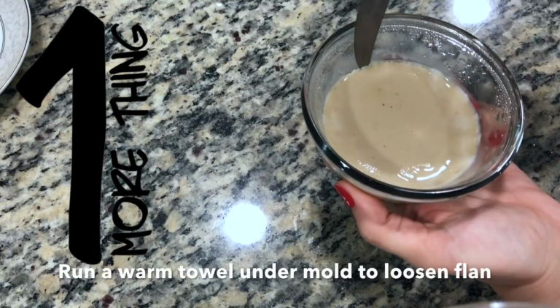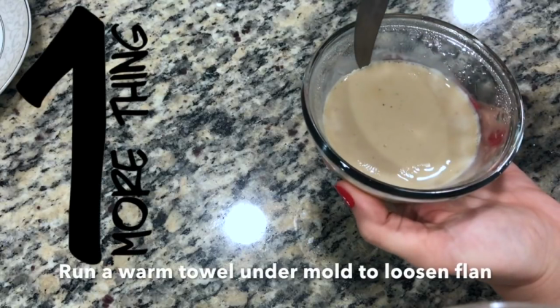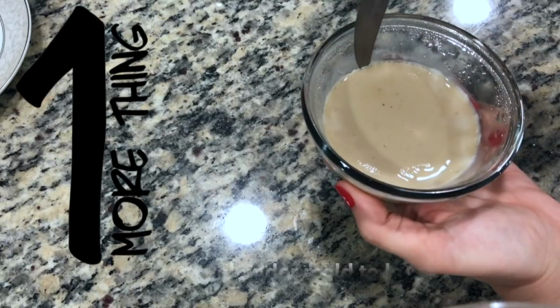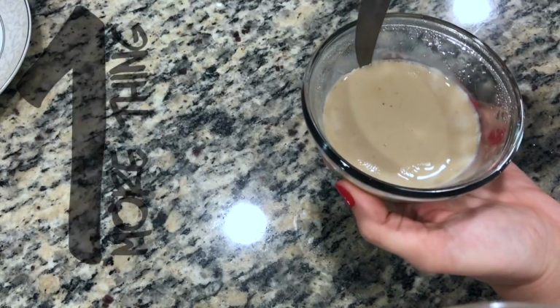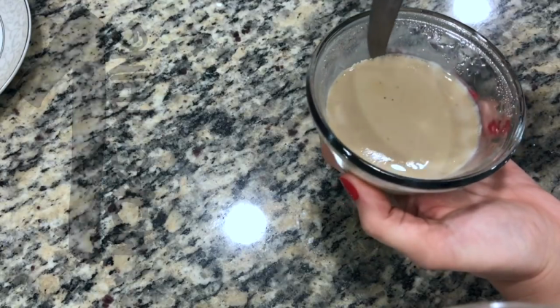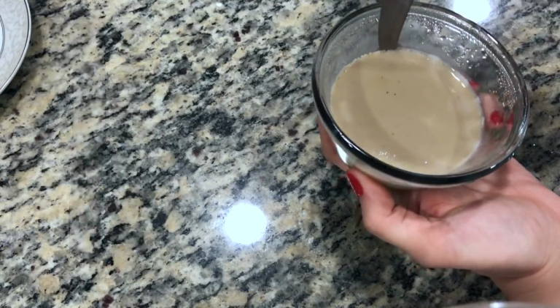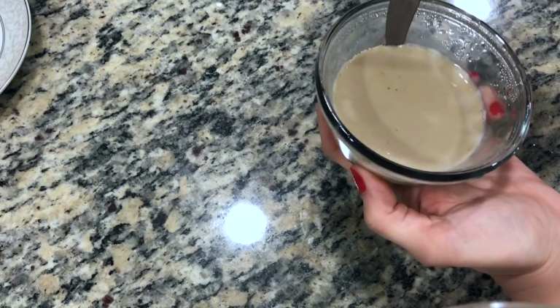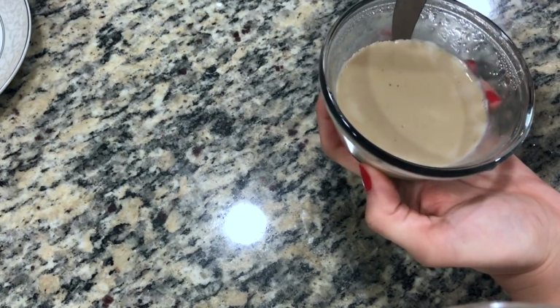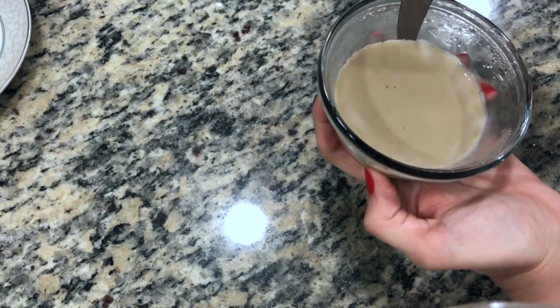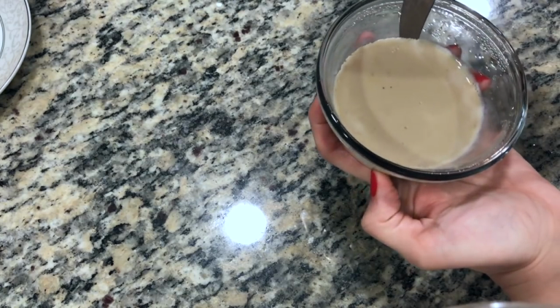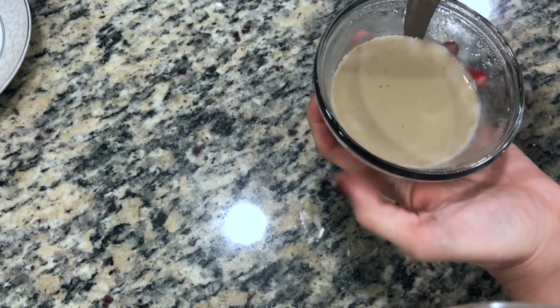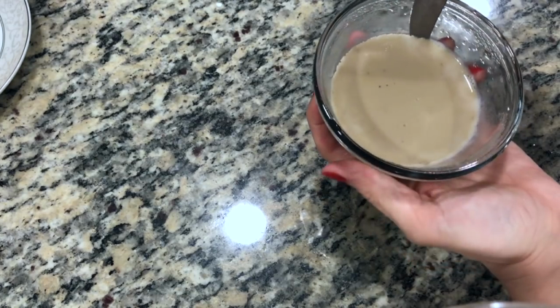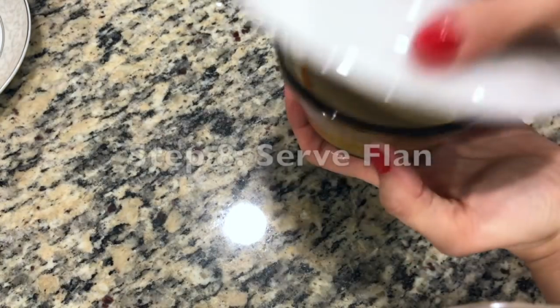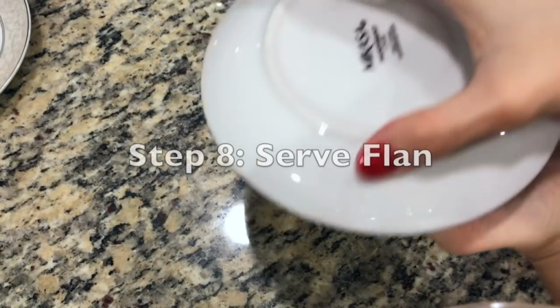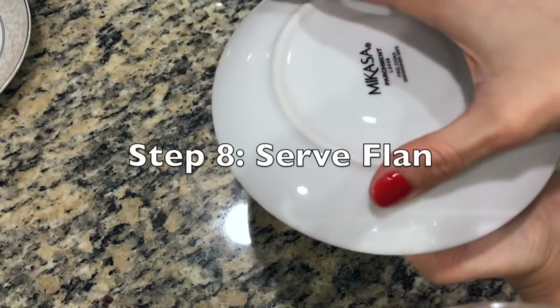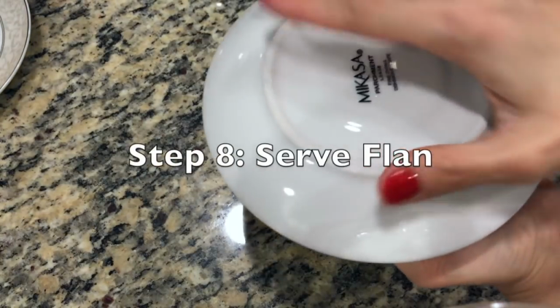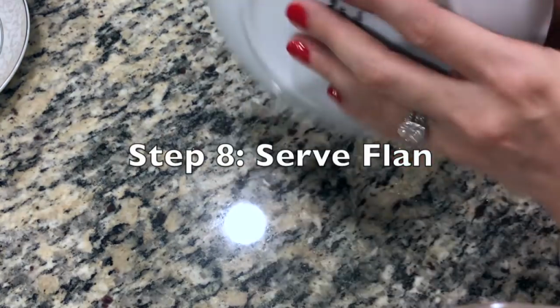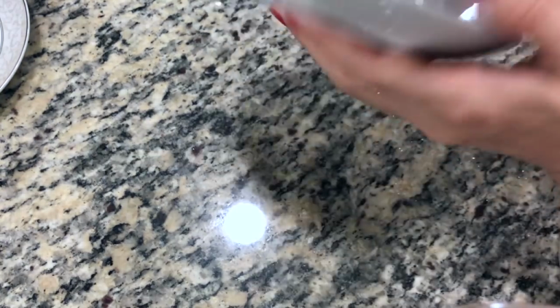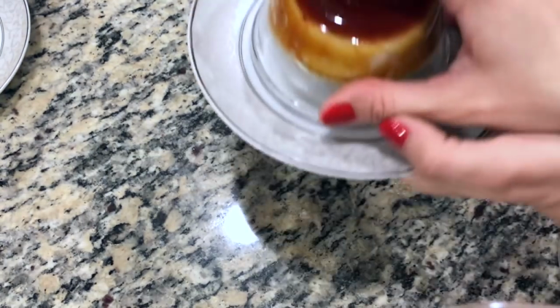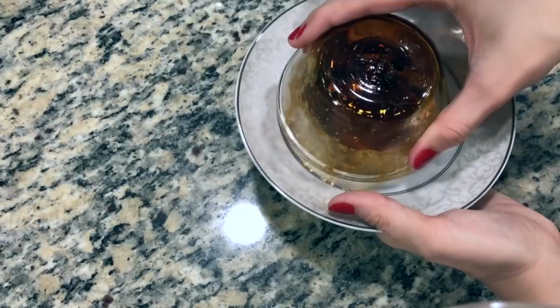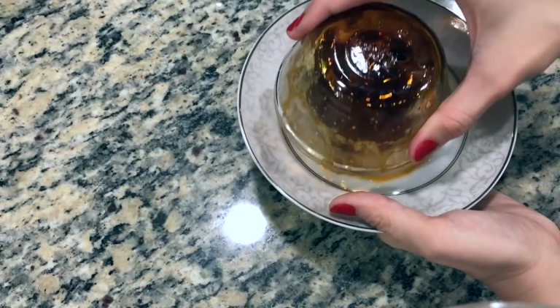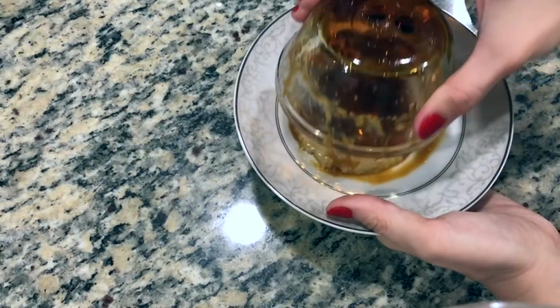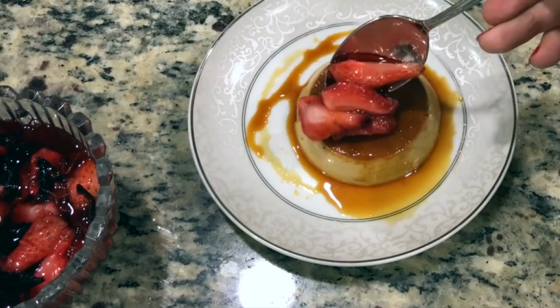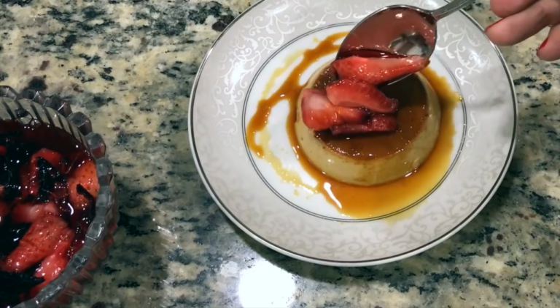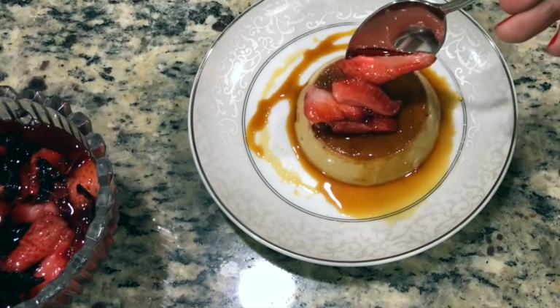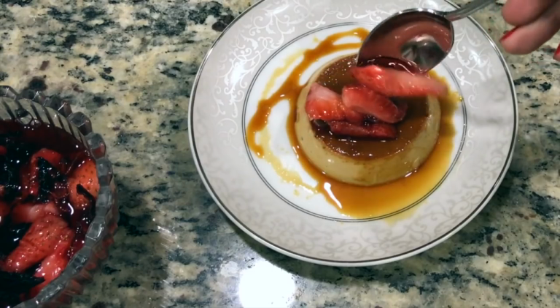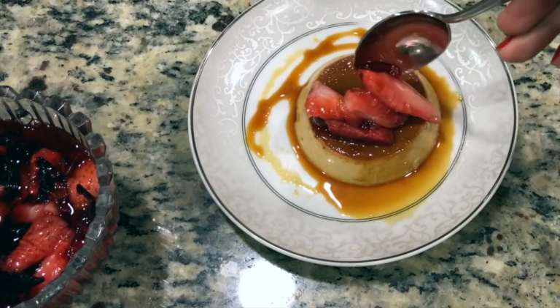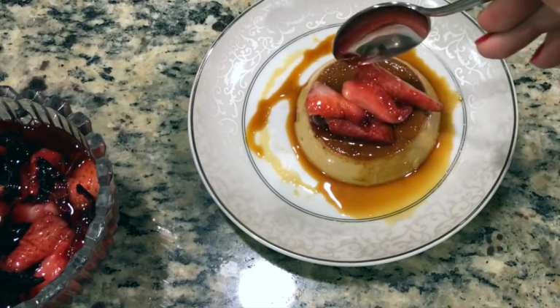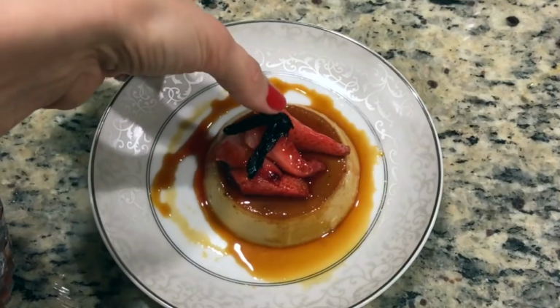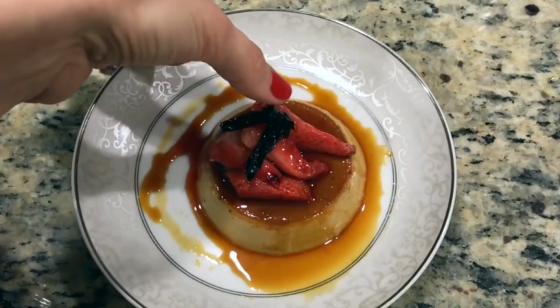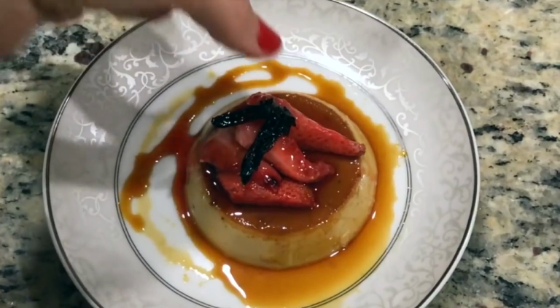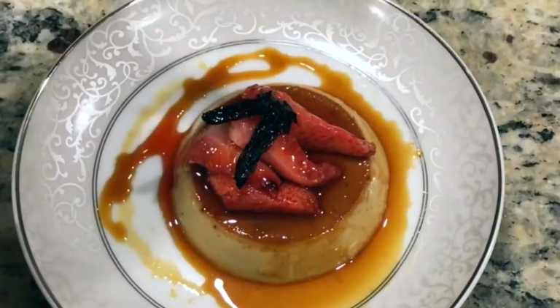Run a knife around the edges, put a plate on top, and flip it over. Place the topping on top and you're done.